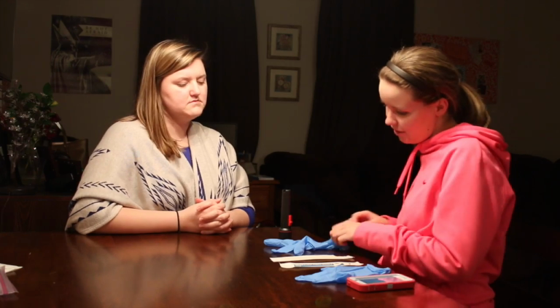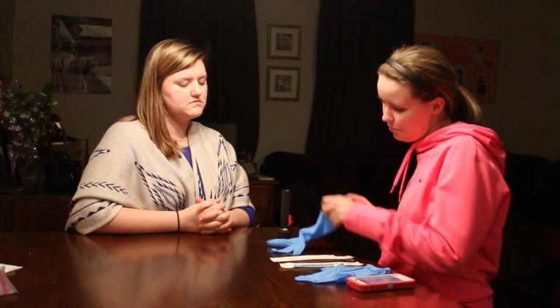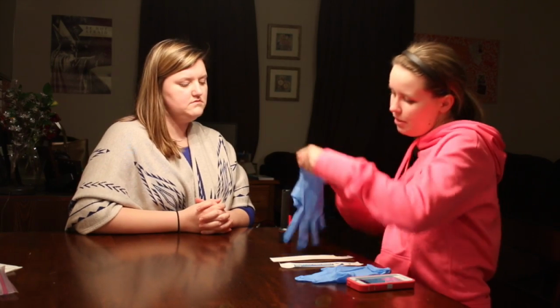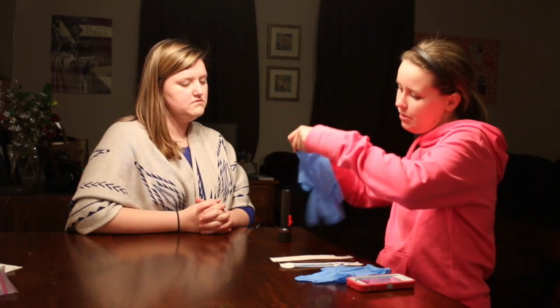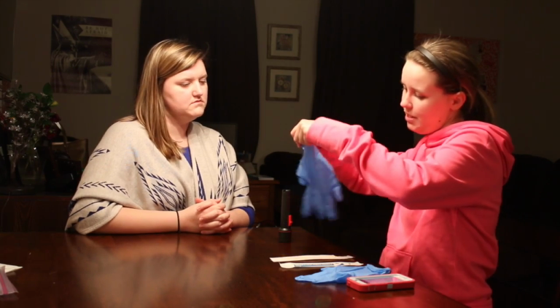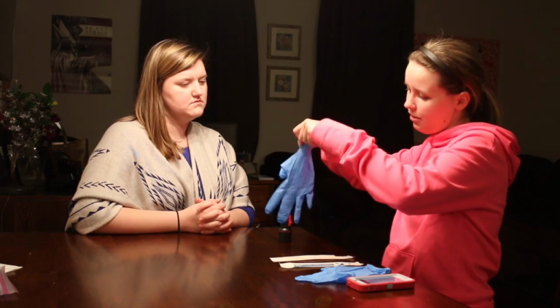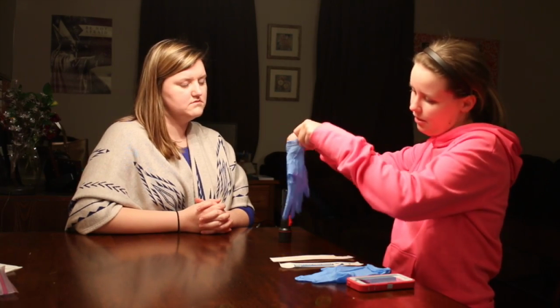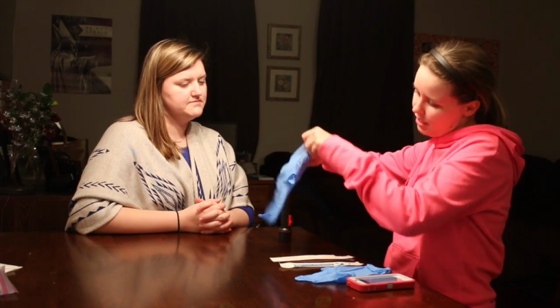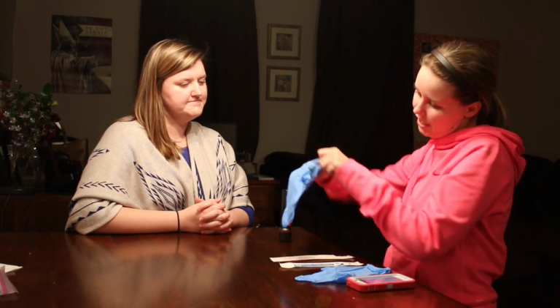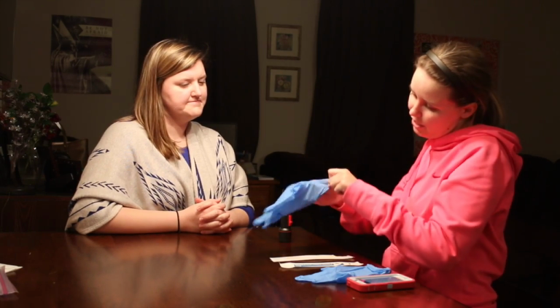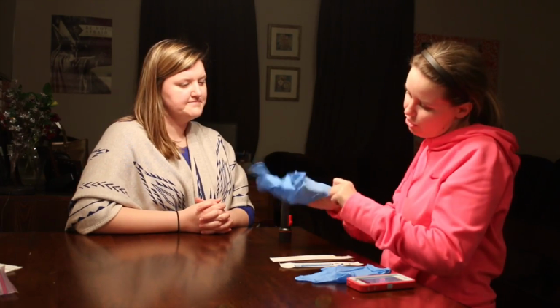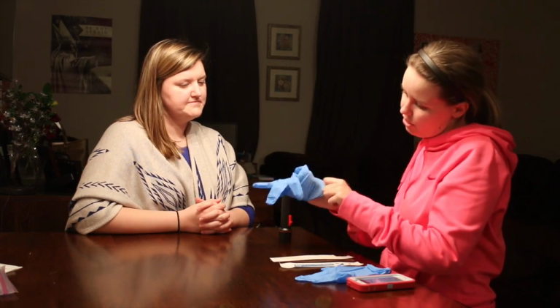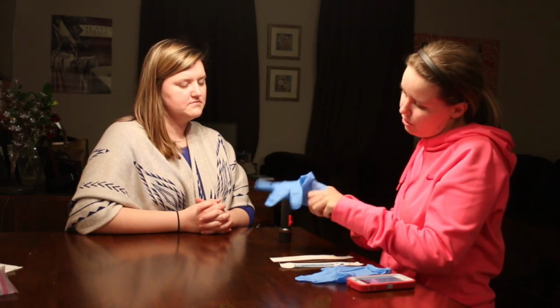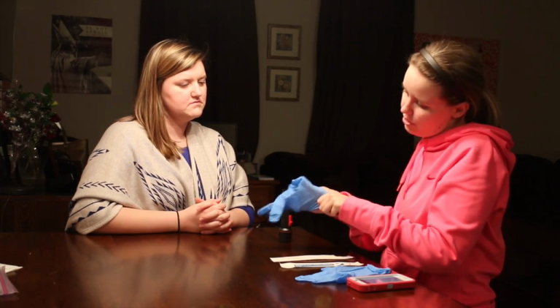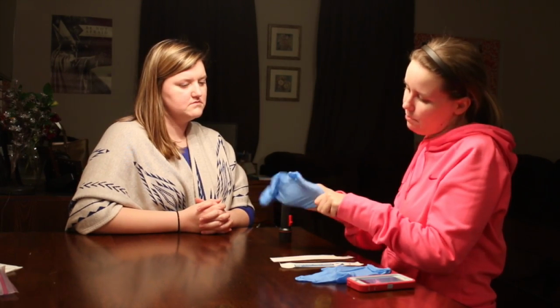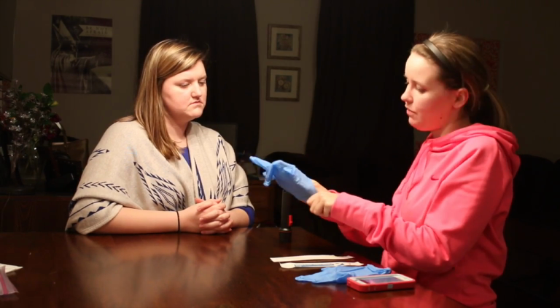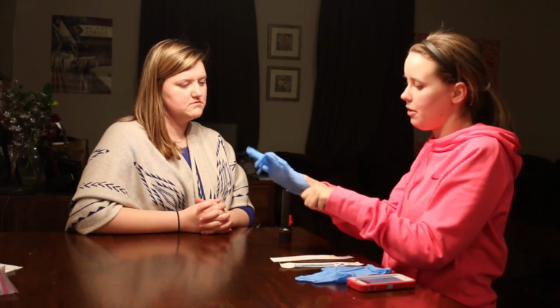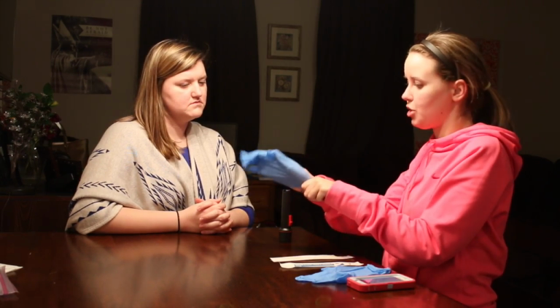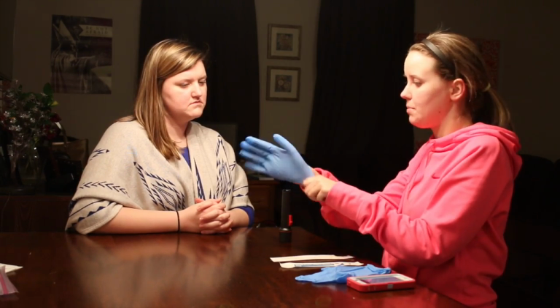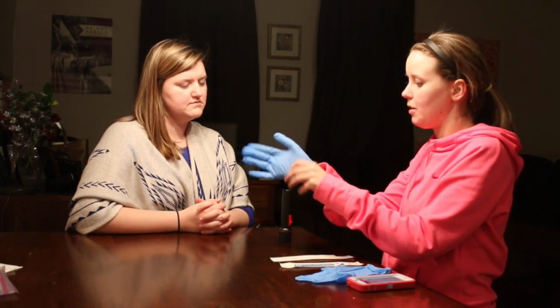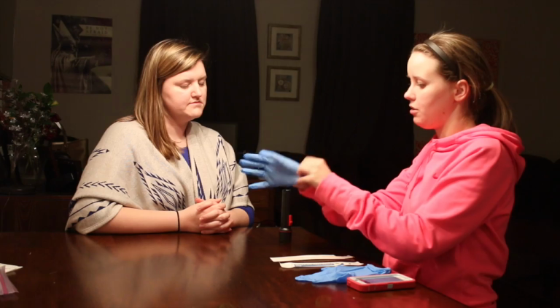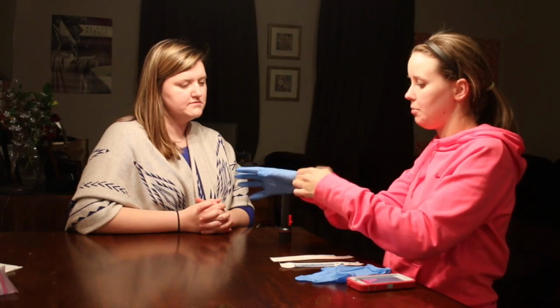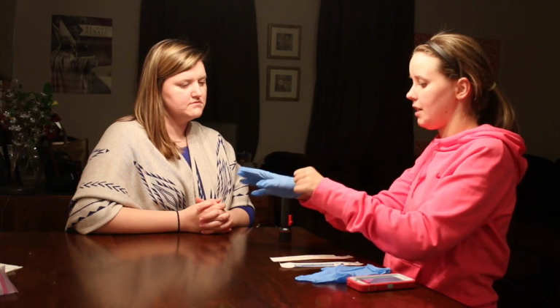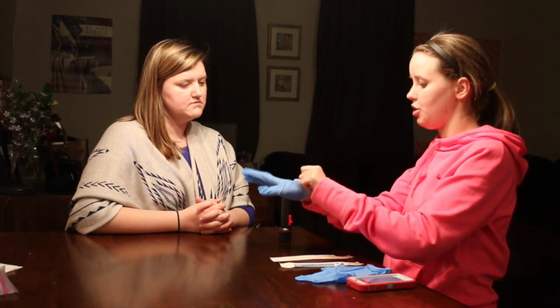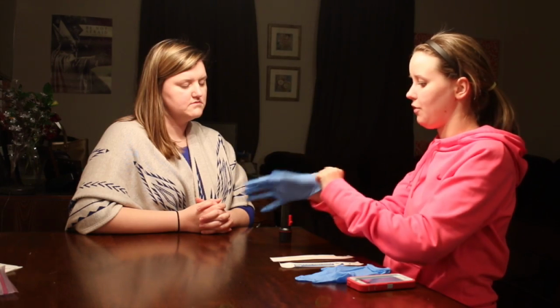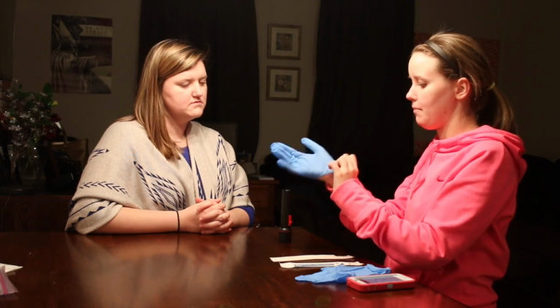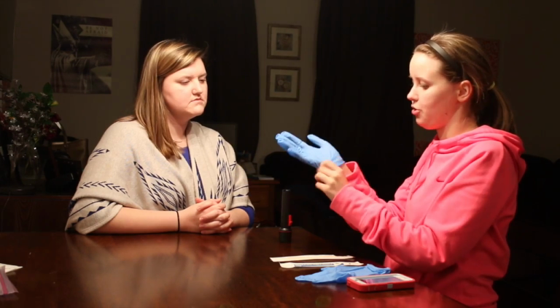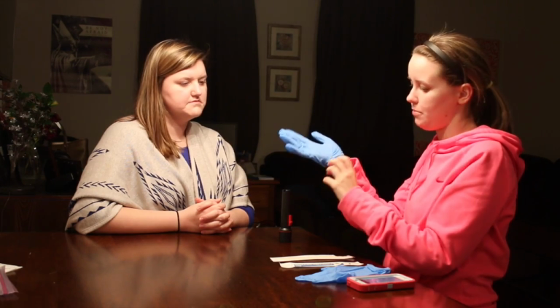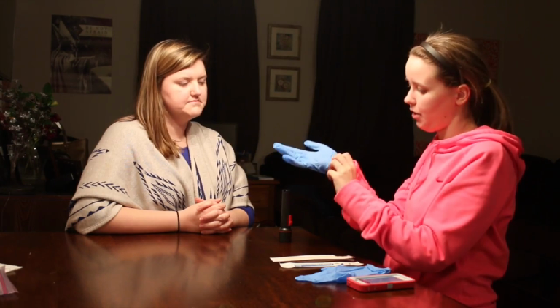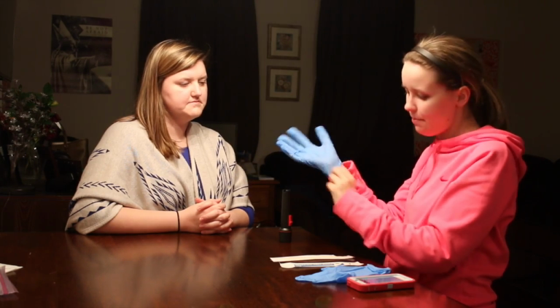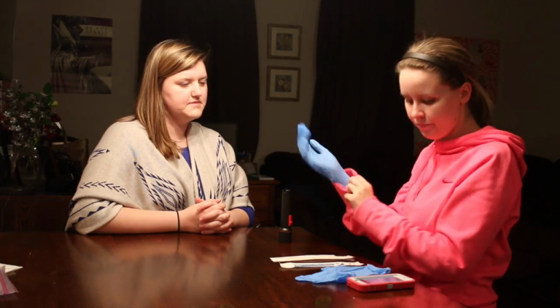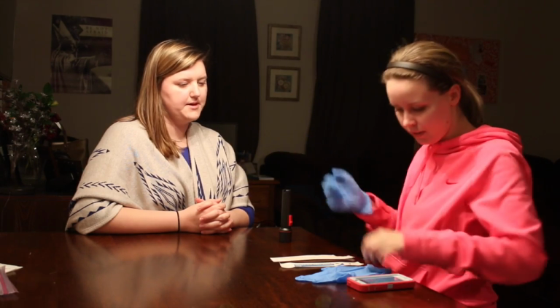So now I'm going to put on these gloves and this is just to protect me from germs but also to protect you from my germs, okay?